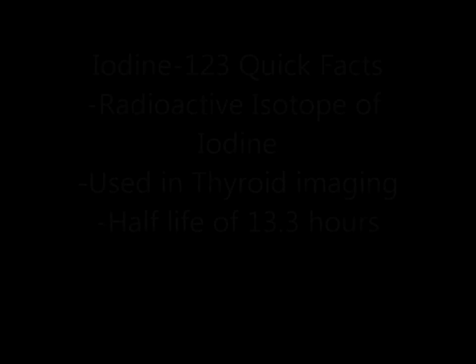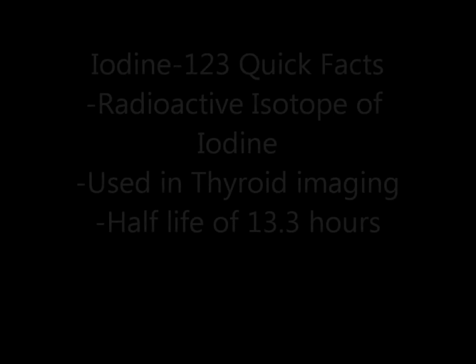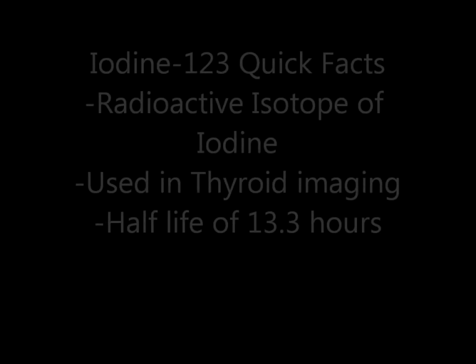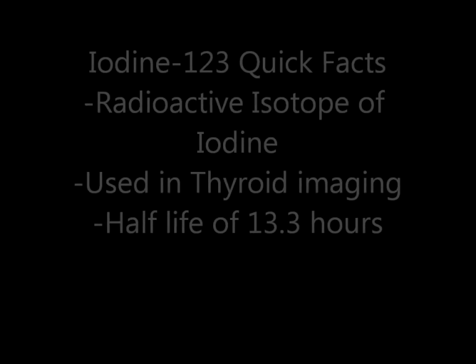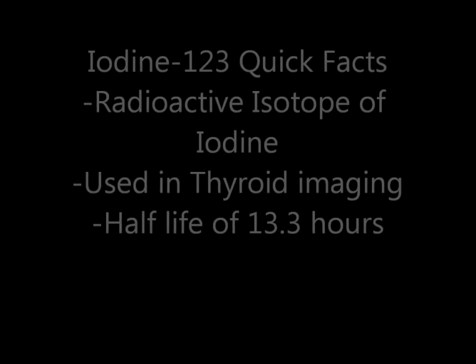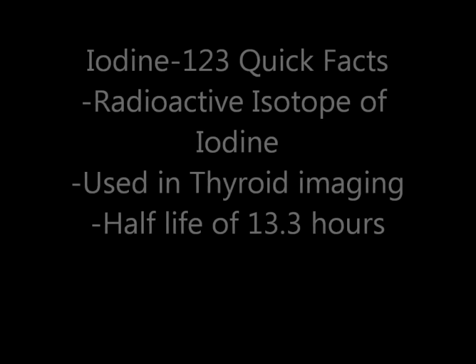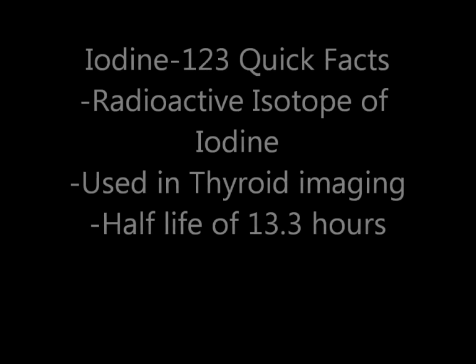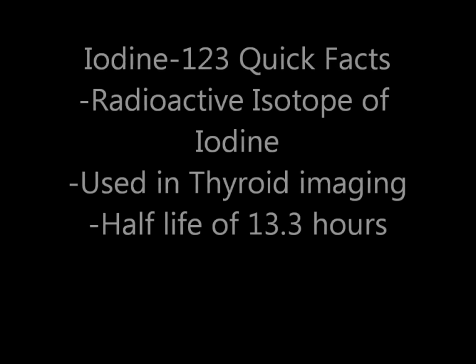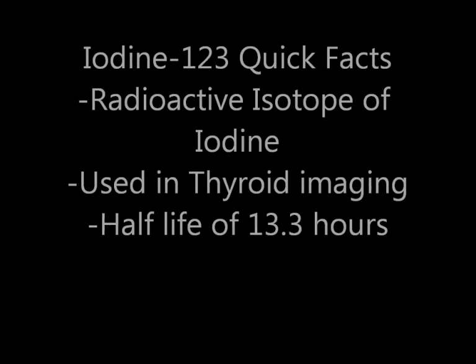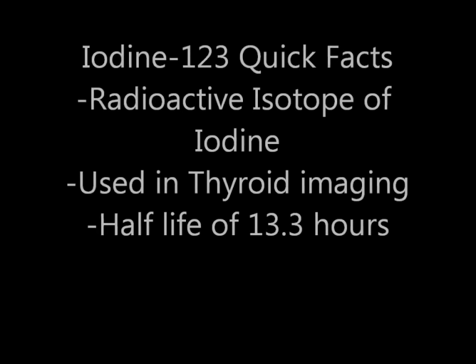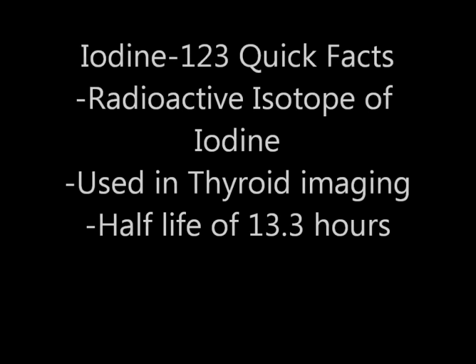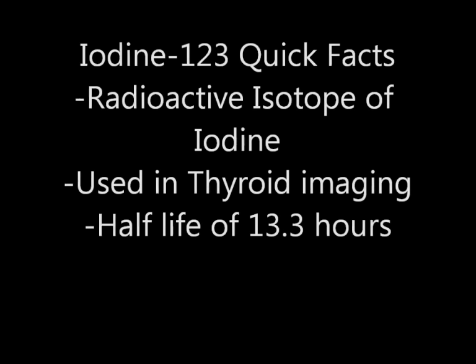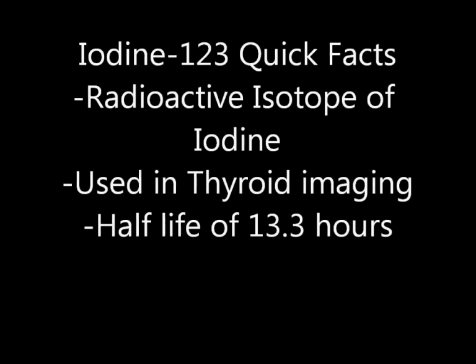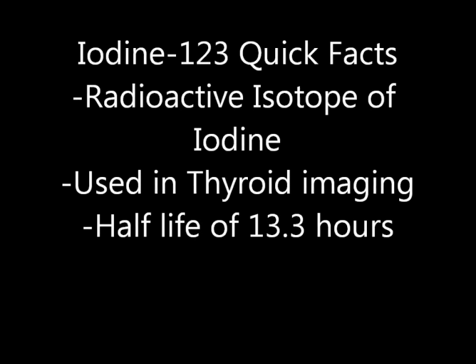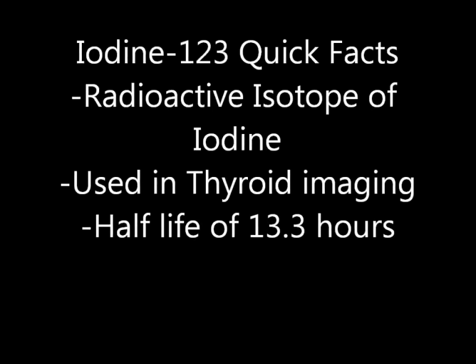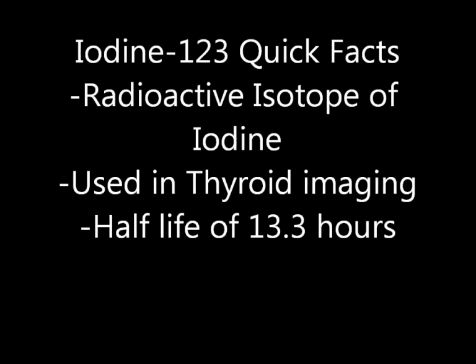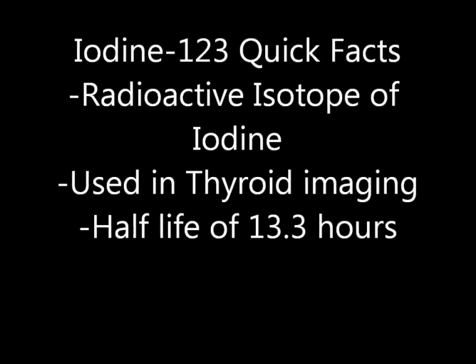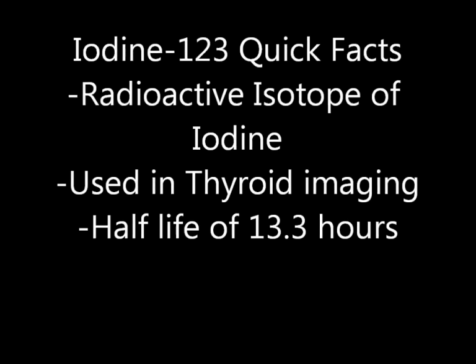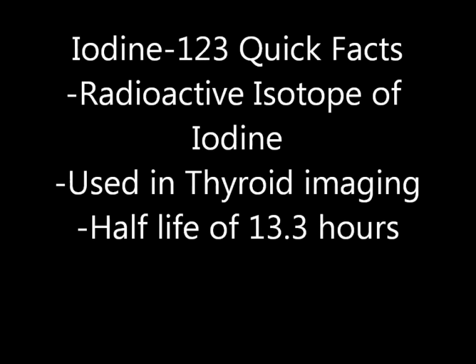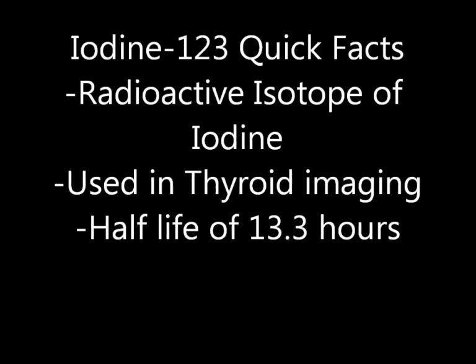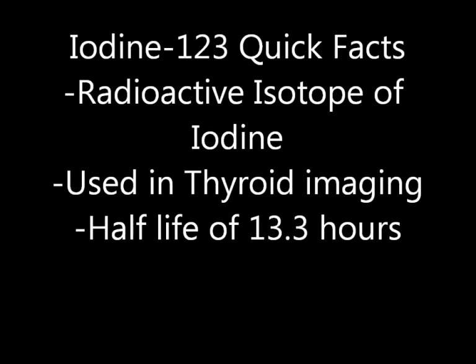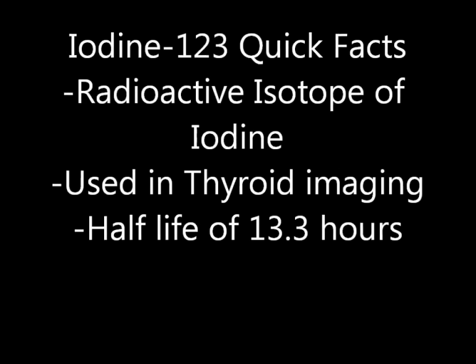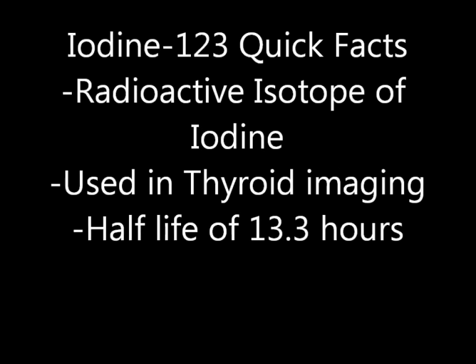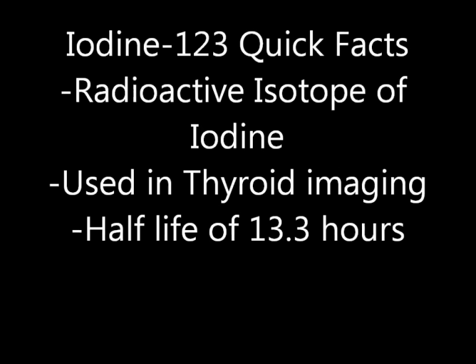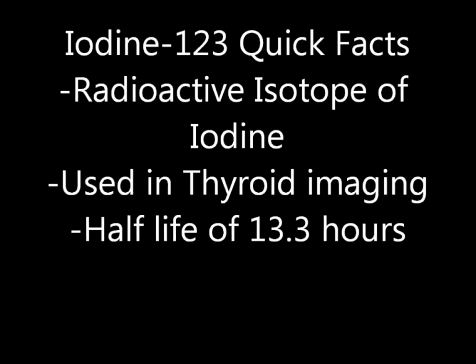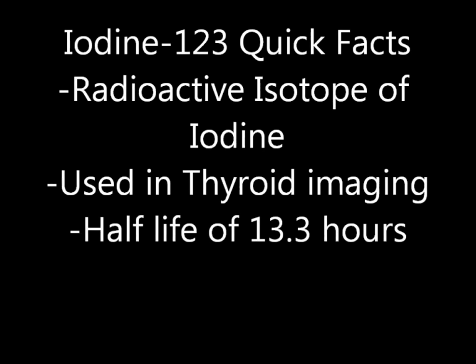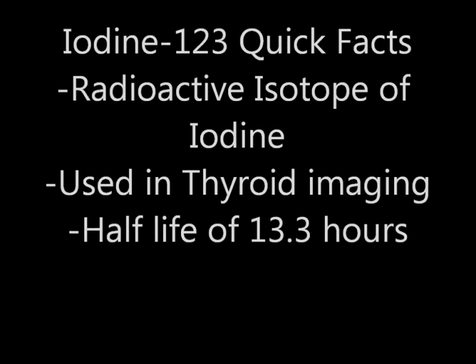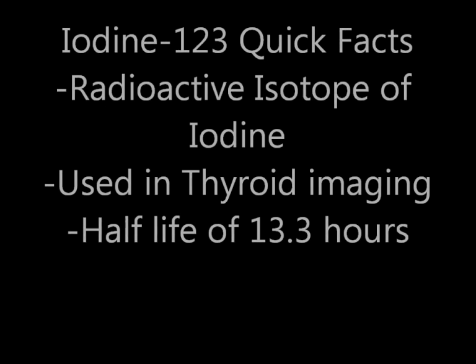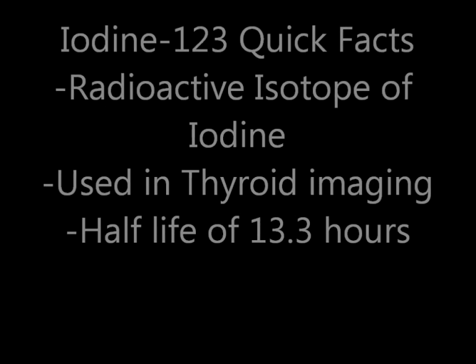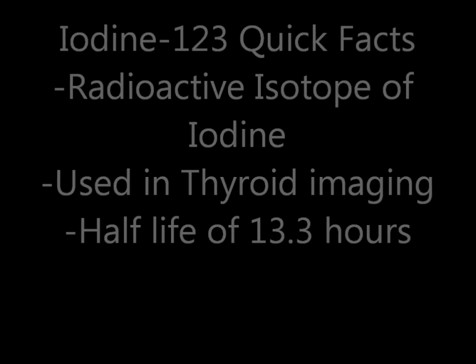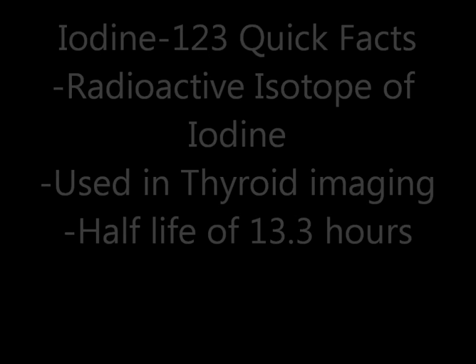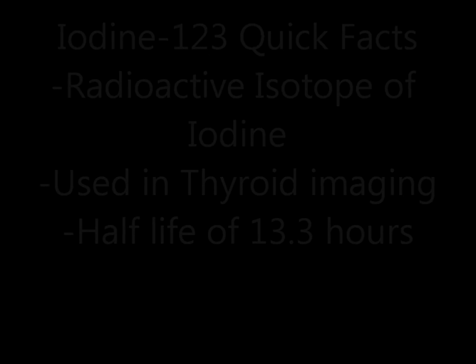Iodine-123 is a radioactive isotope of iodine. It is mainly used in thyroid imaging and has a half-life of 13.3 hours.